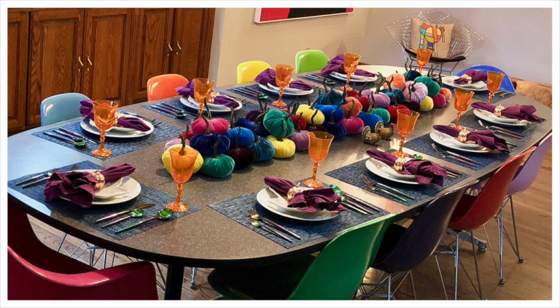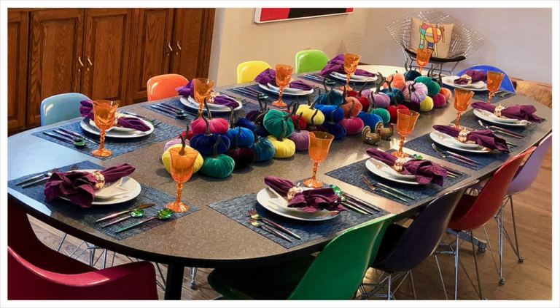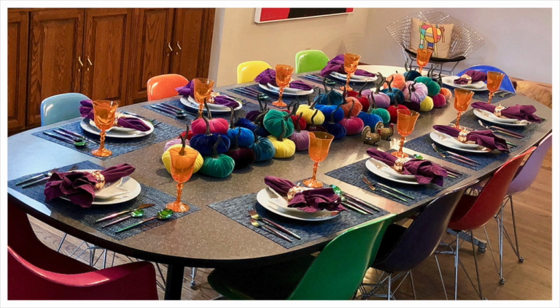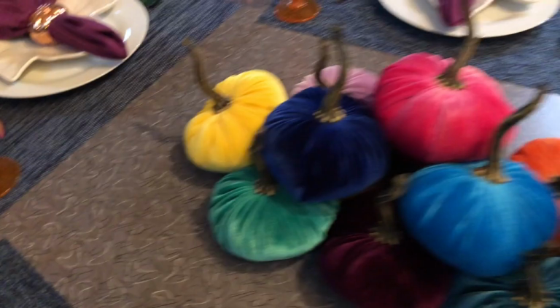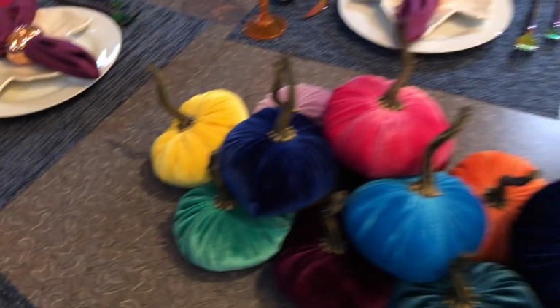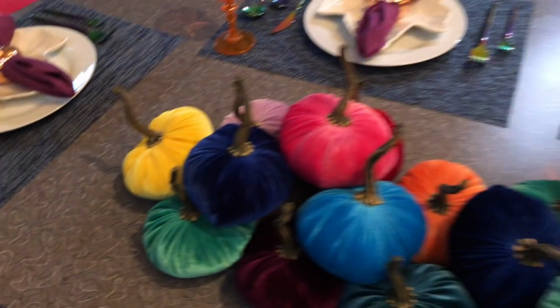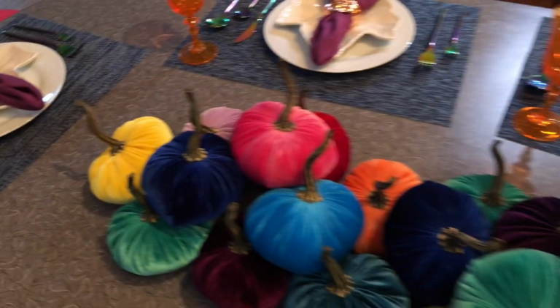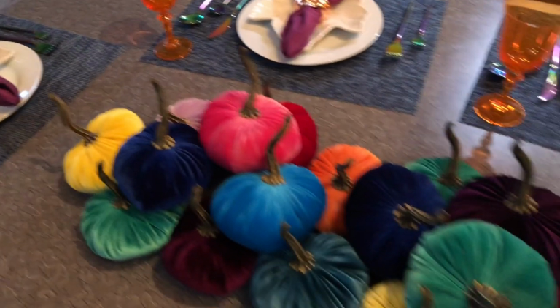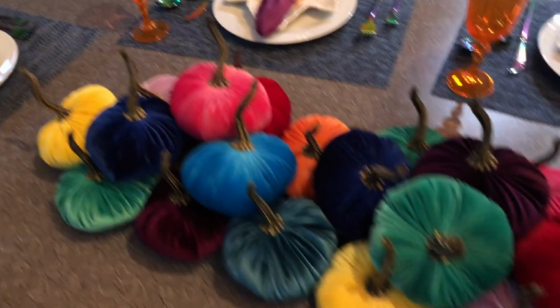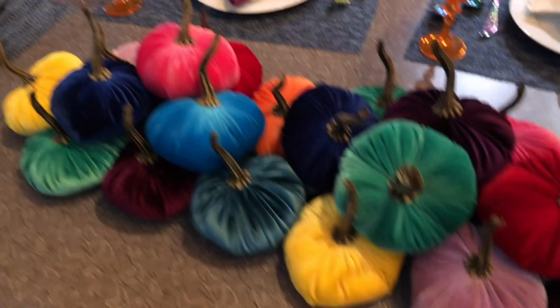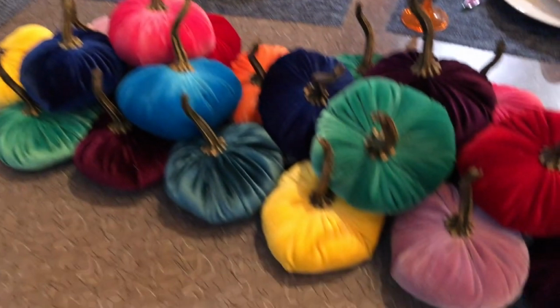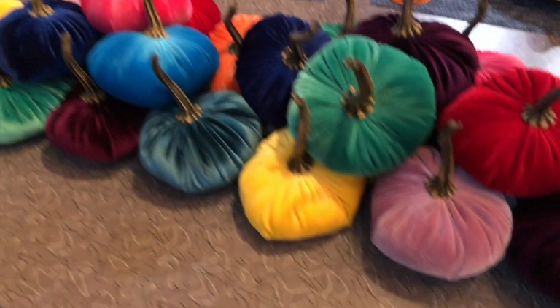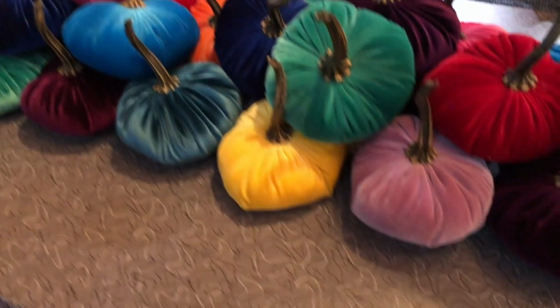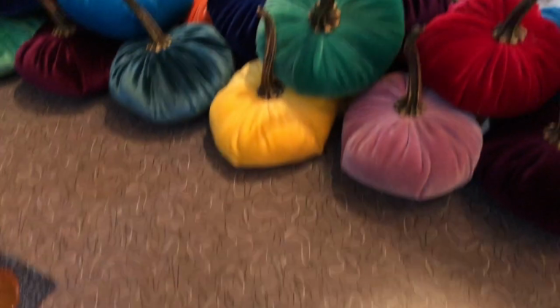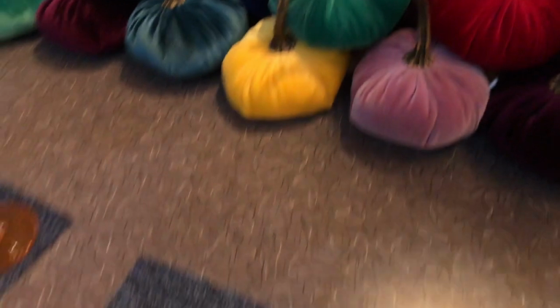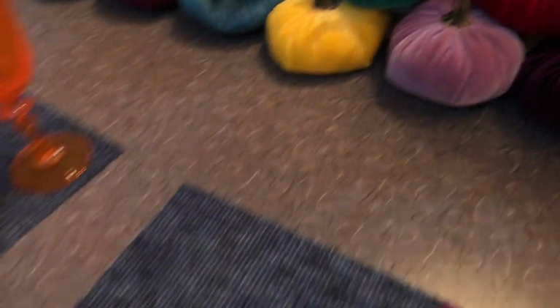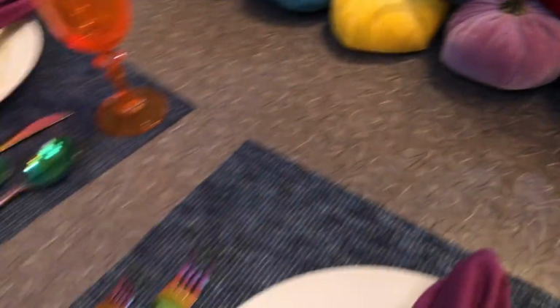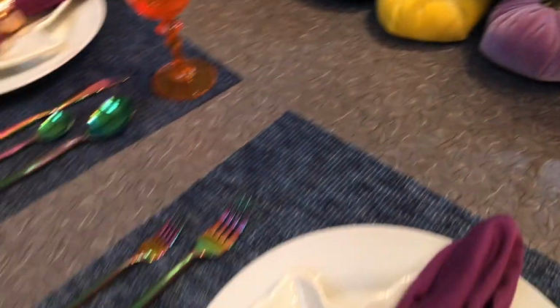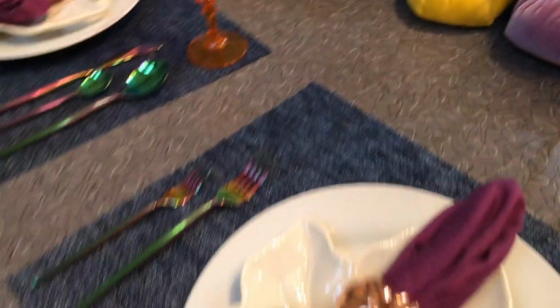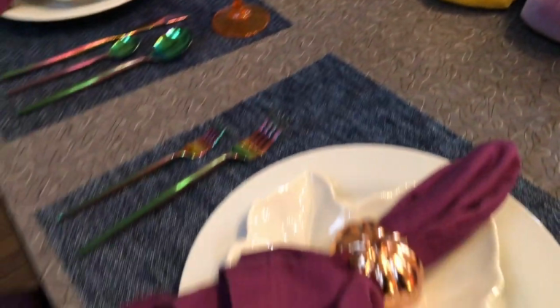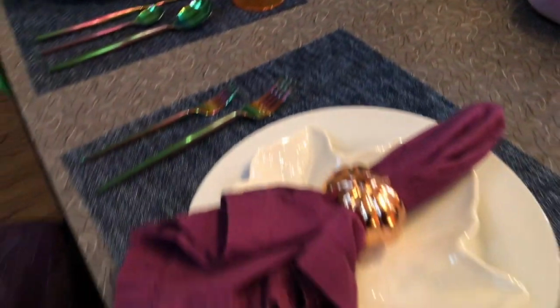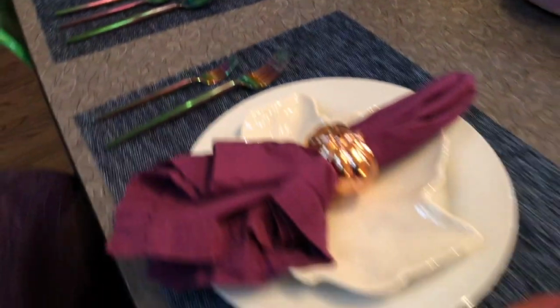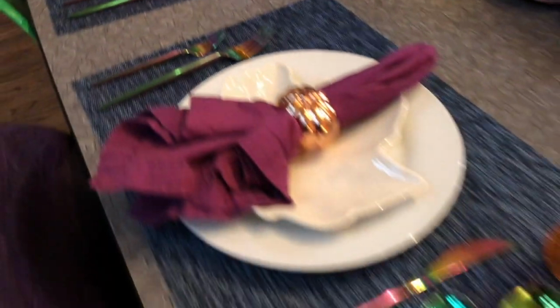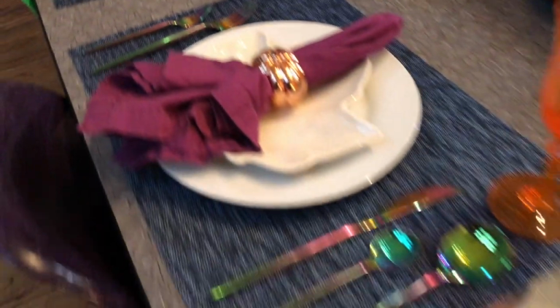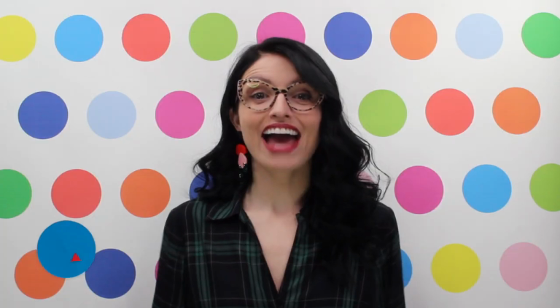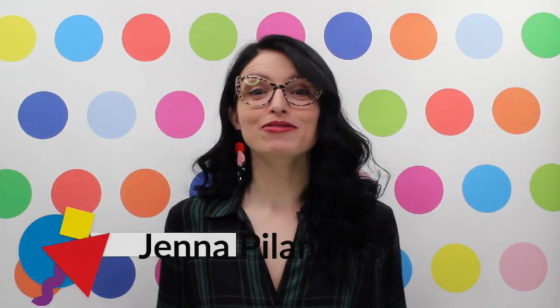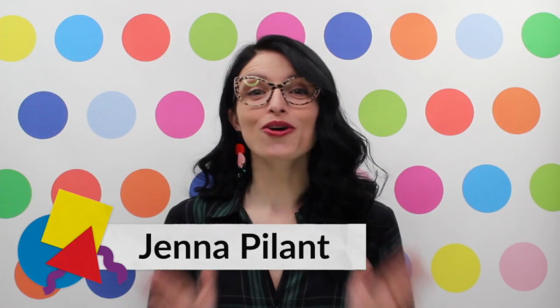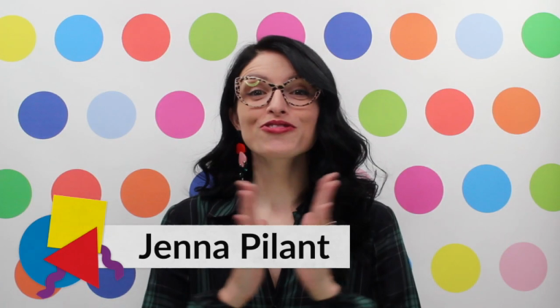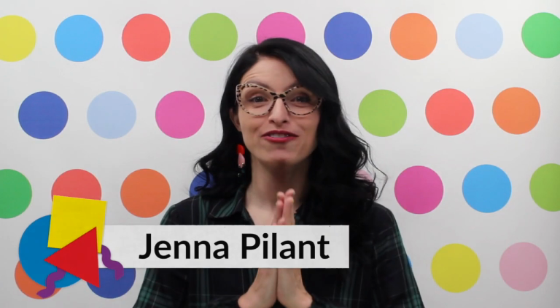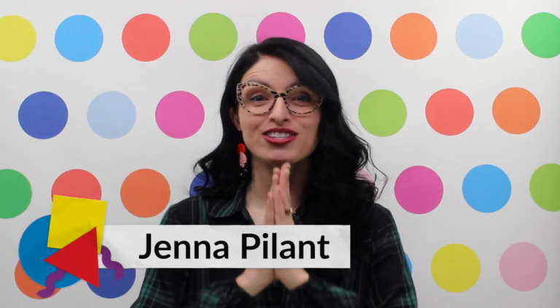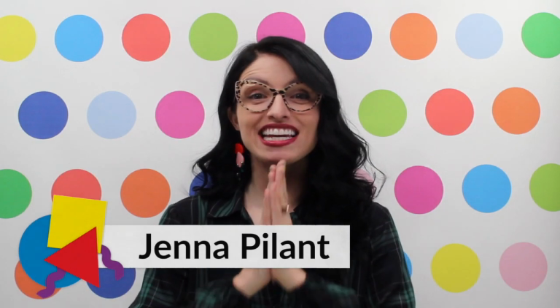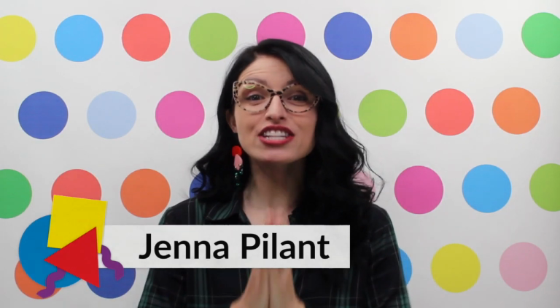Then some festive salt and pepper shakers, last-minute felt garland, and voilà — you've got yourself a colorful tablescape in a room that isn't so colorful! I hope you've enjoyed this special Thanksgiving episode of Room Bloom, color lovers.